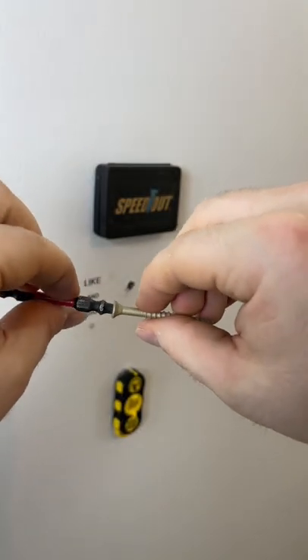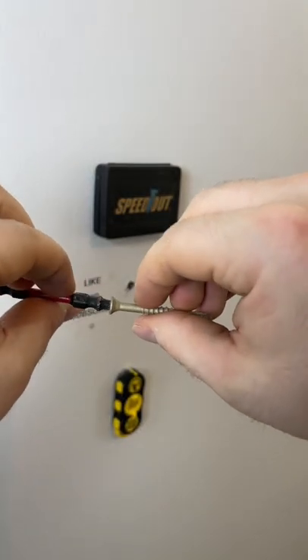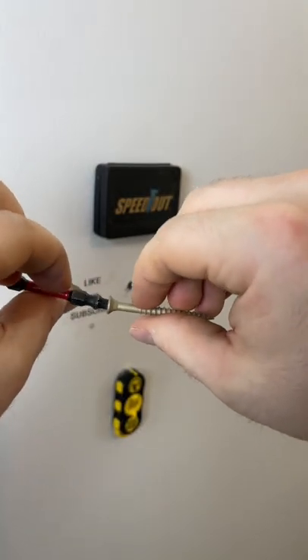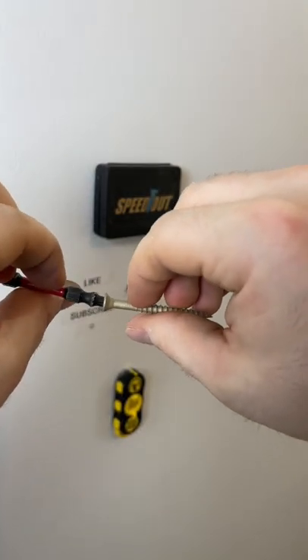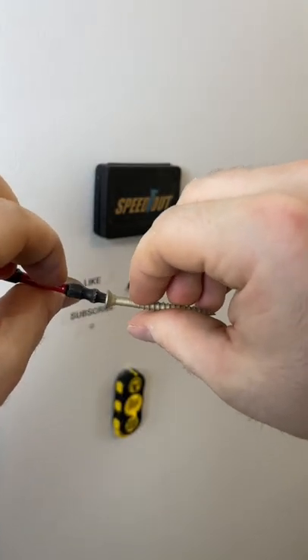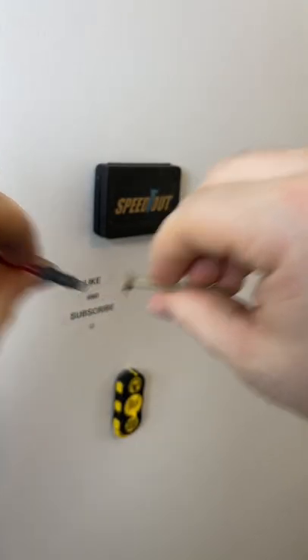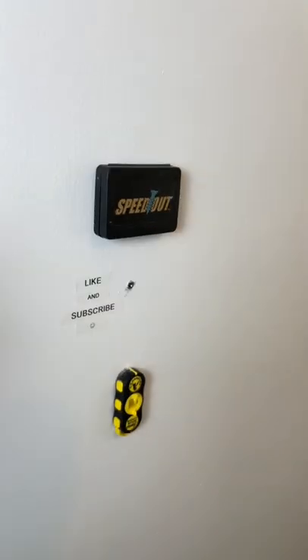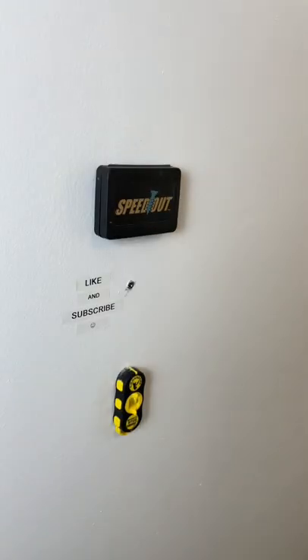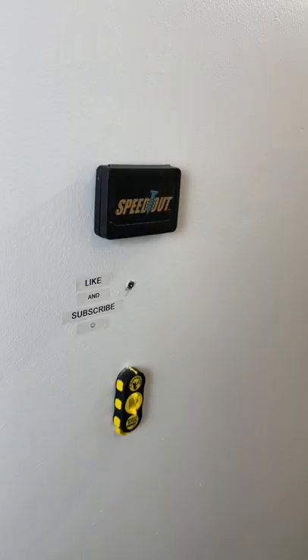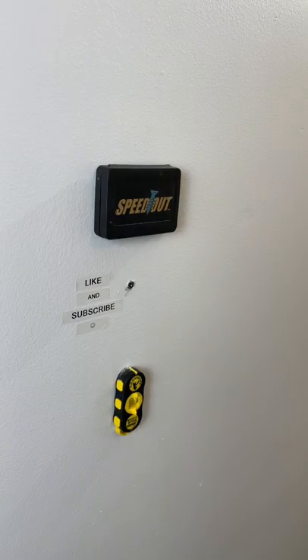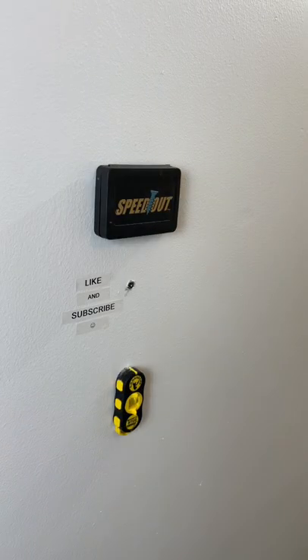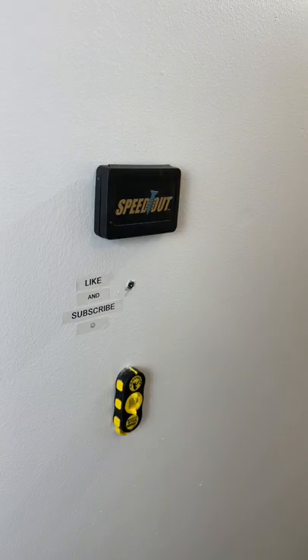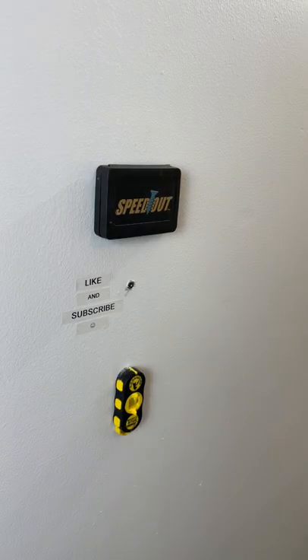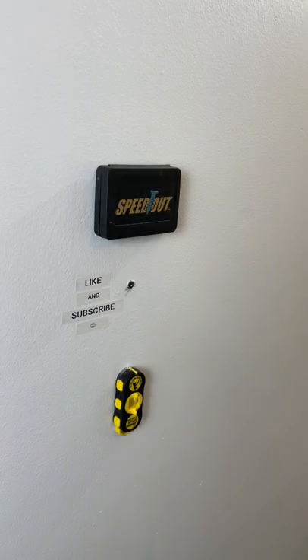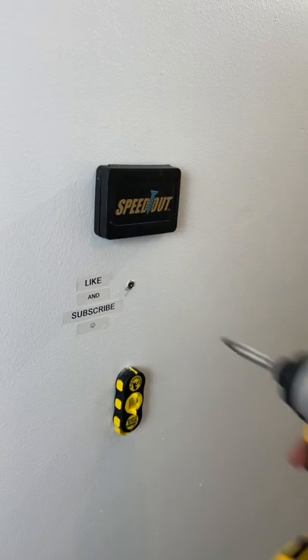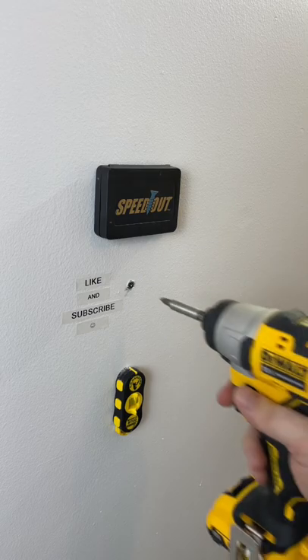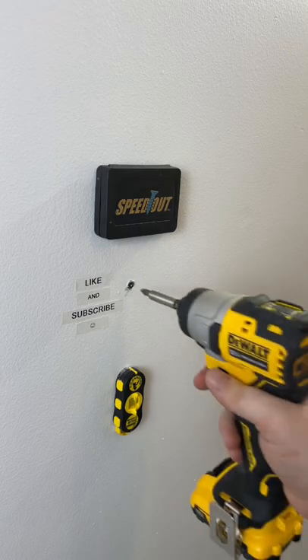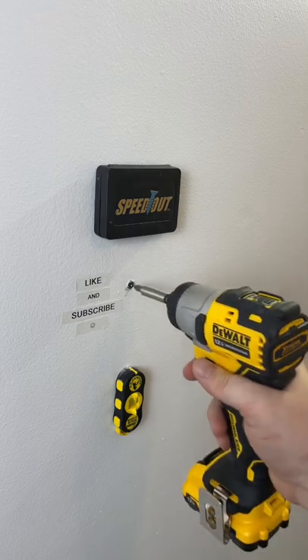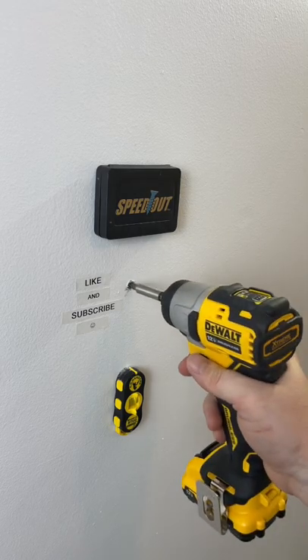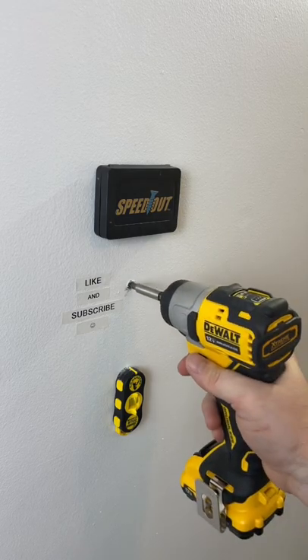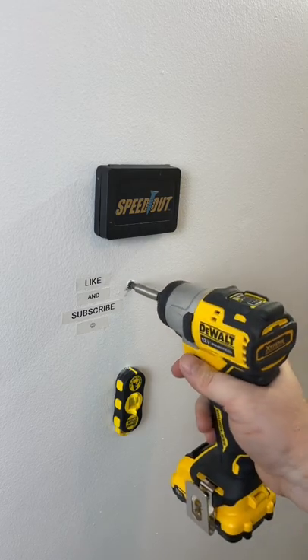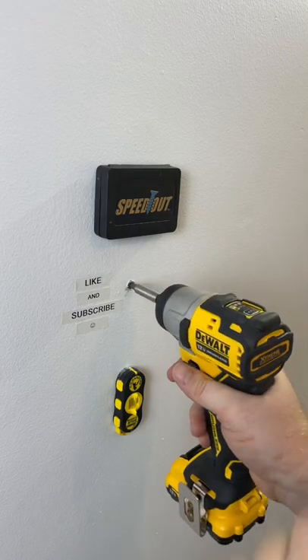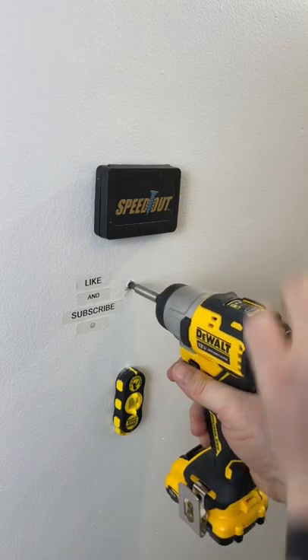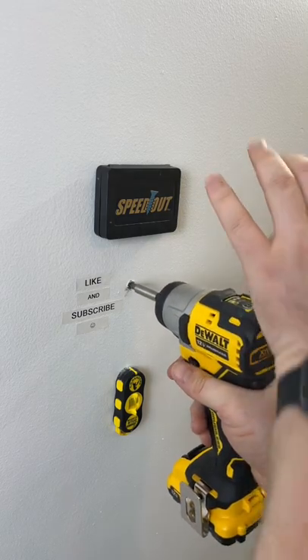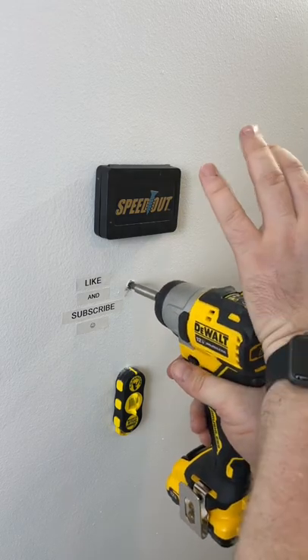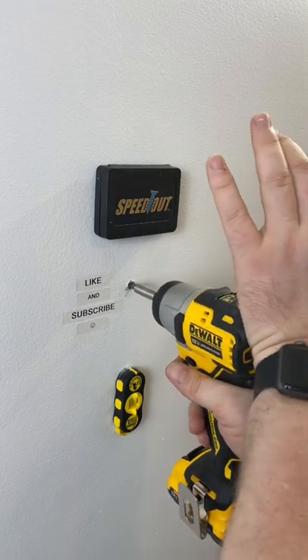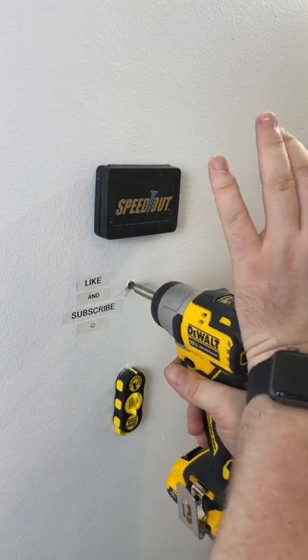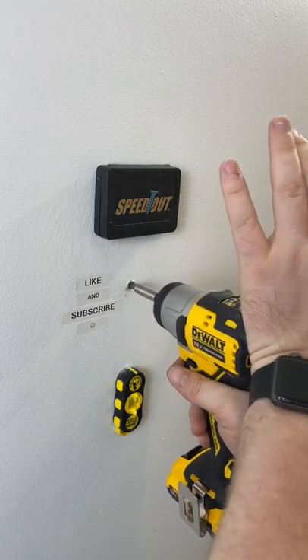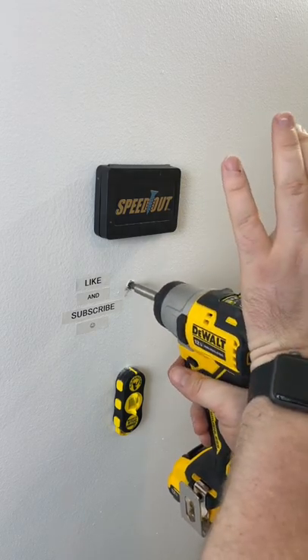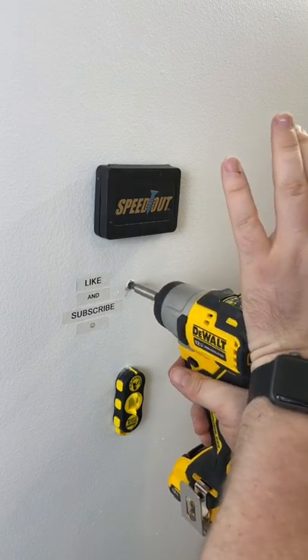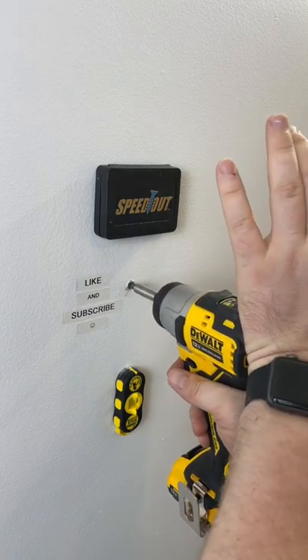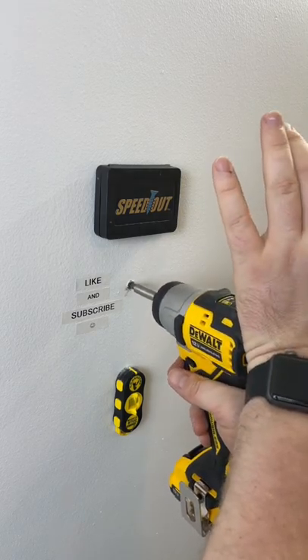That's not Torx T25. Tip number three: put a lot of pressure and remove it slowly.